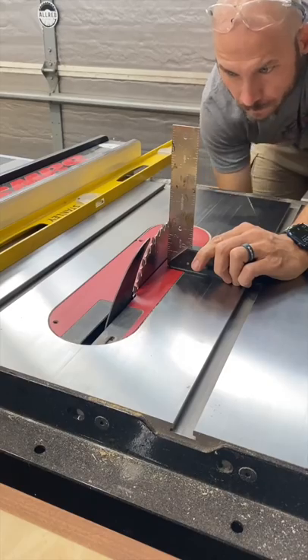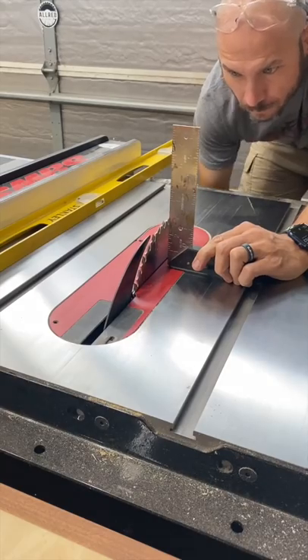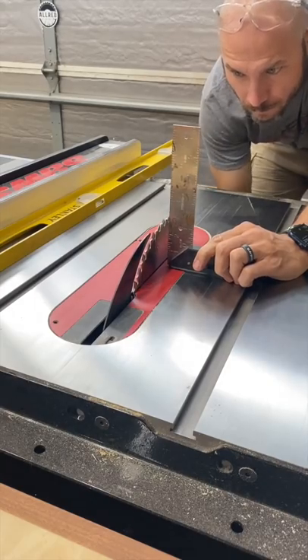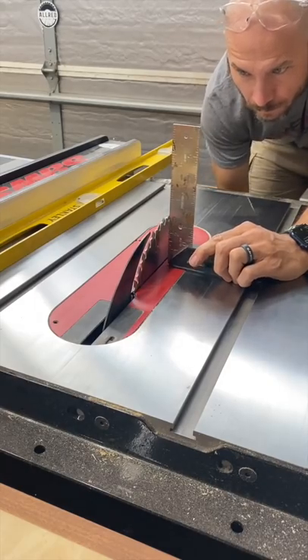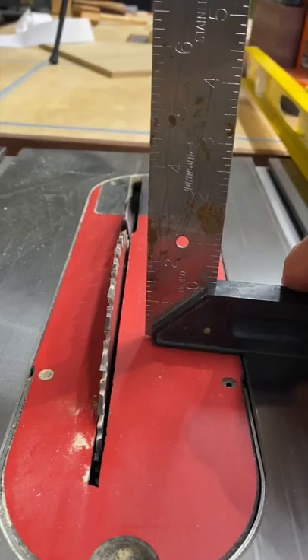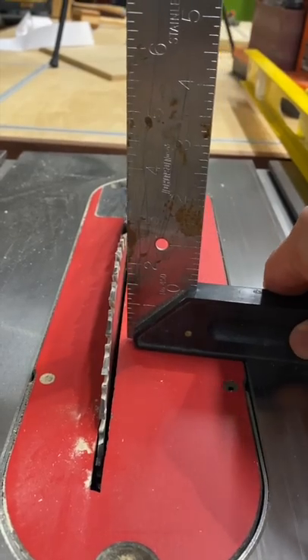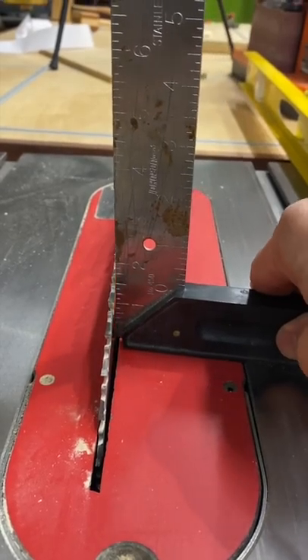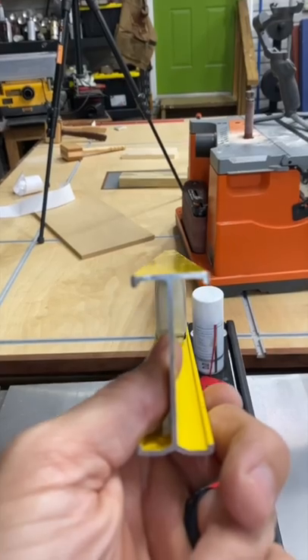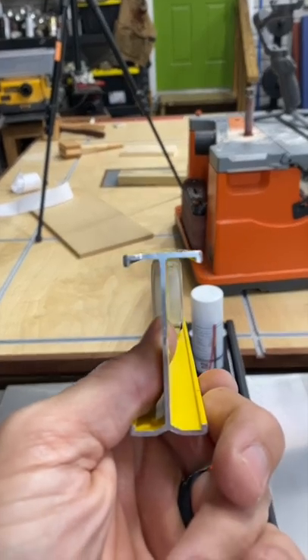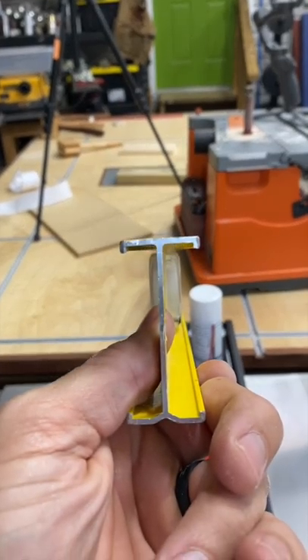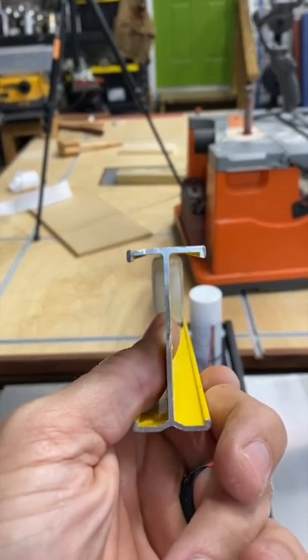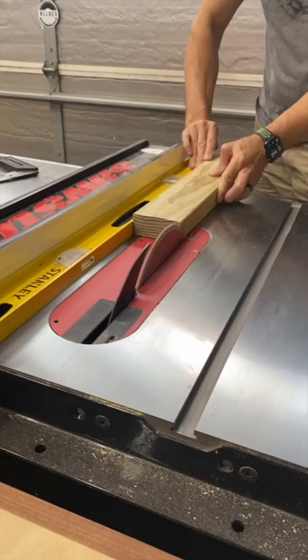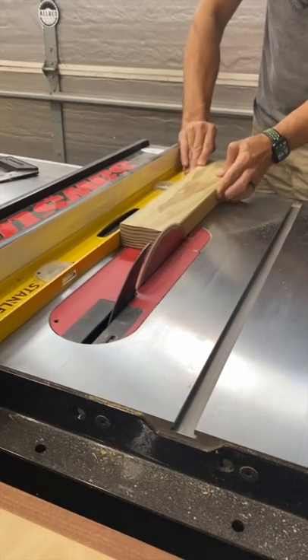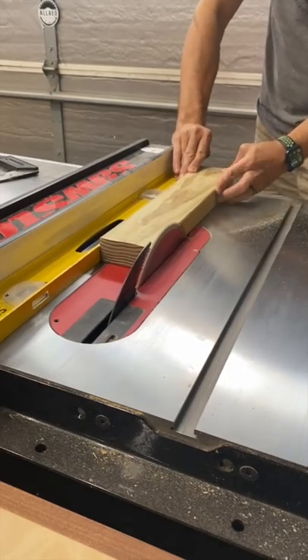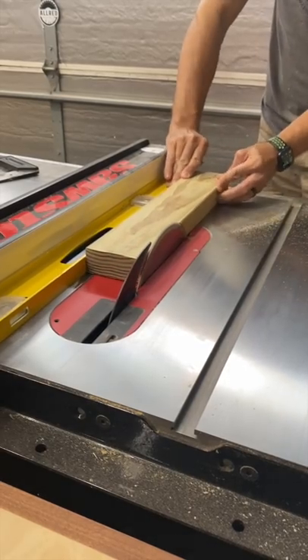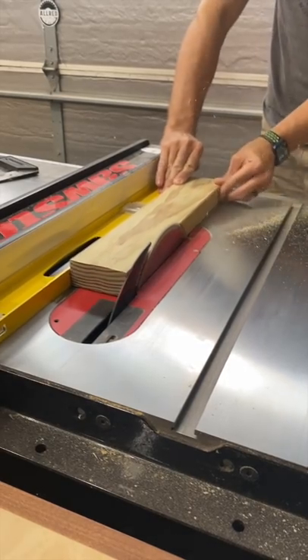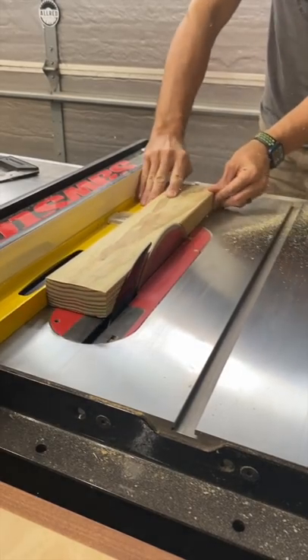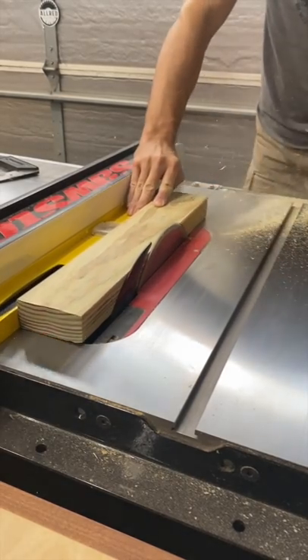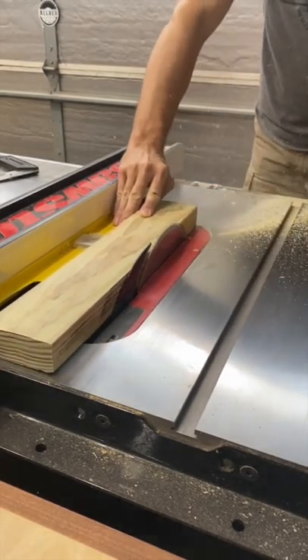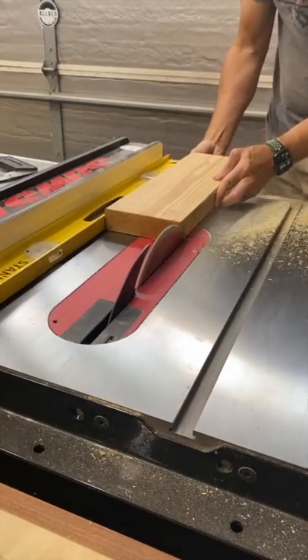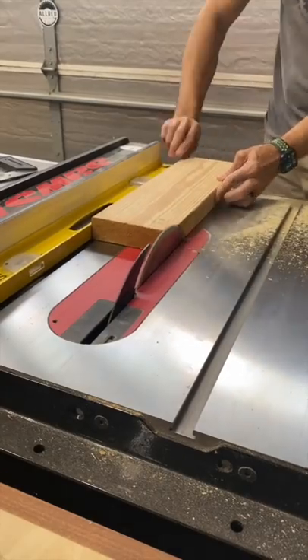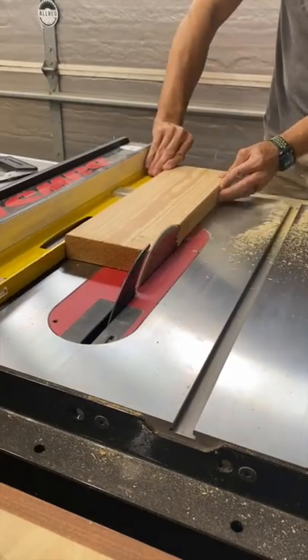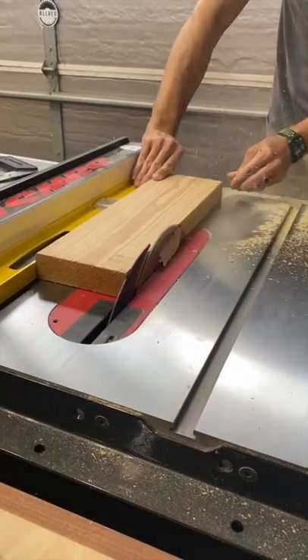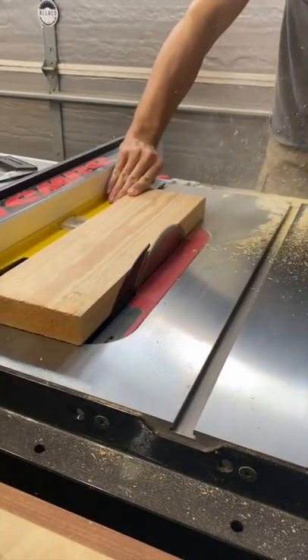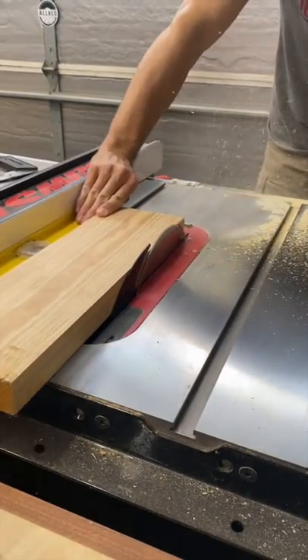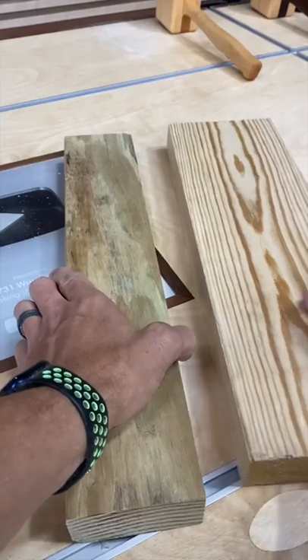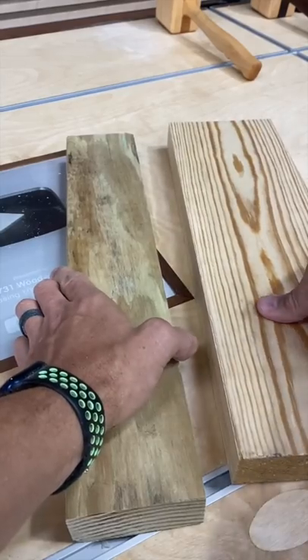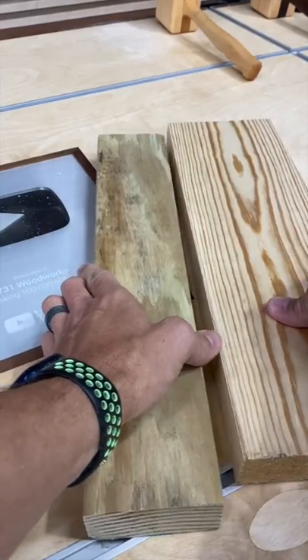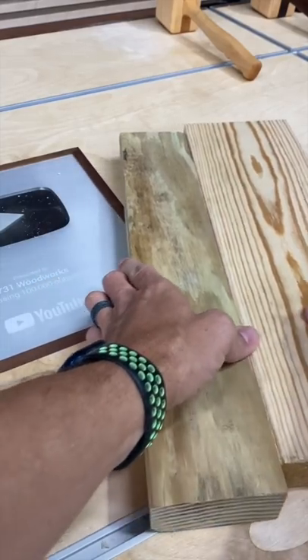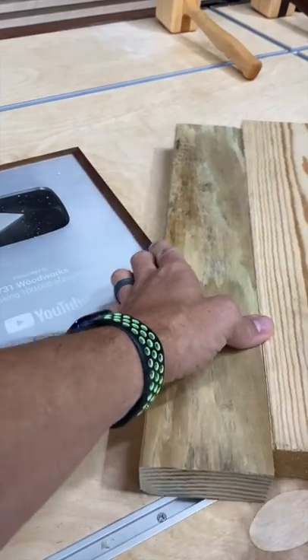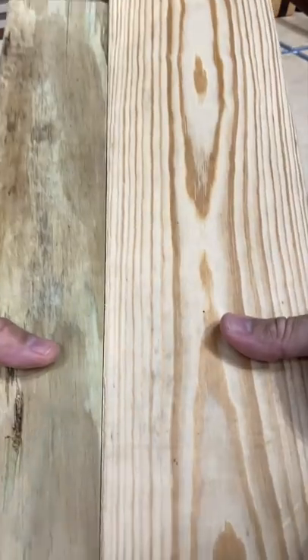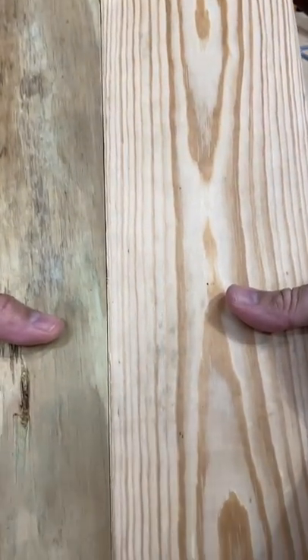Square up that blade, get your level and make sure it goes along the fence, pushing it with the board. There you go — tight seam.